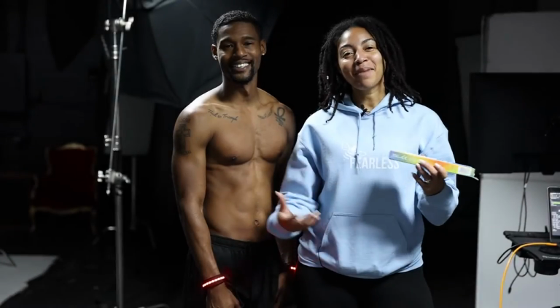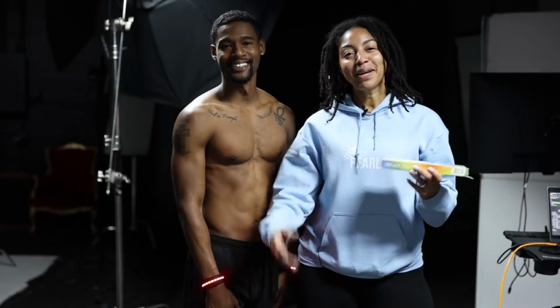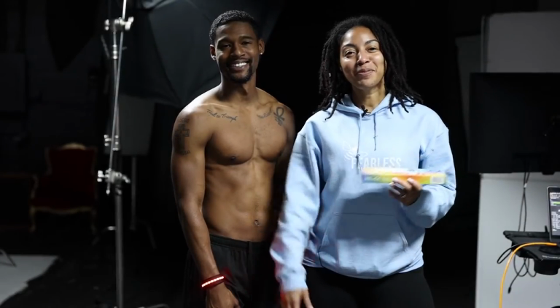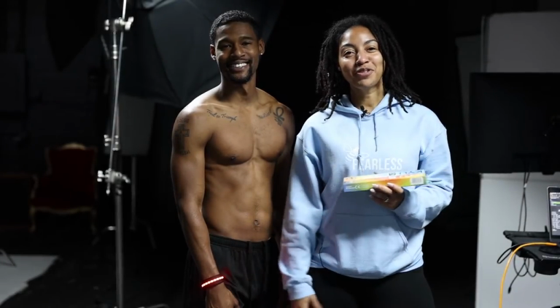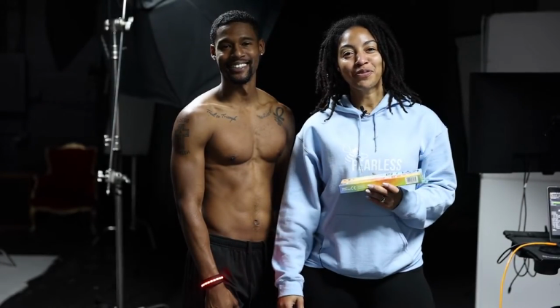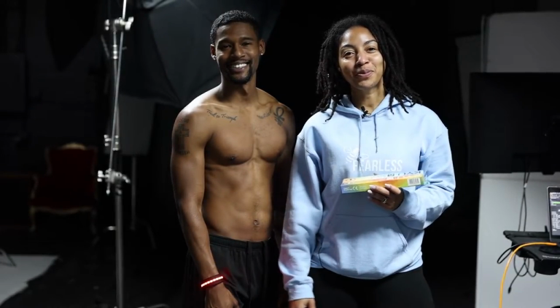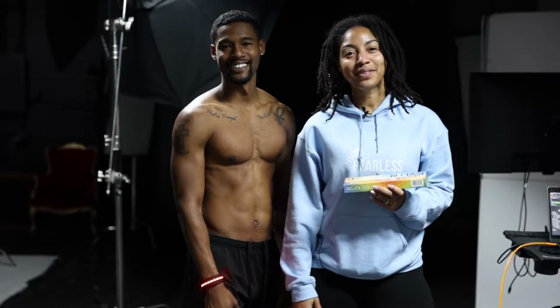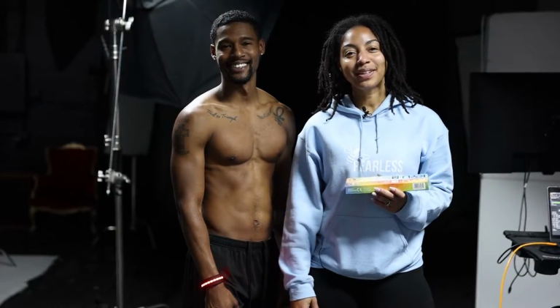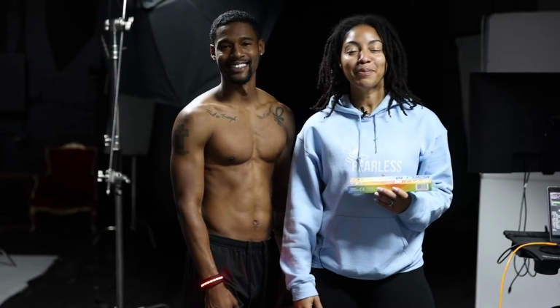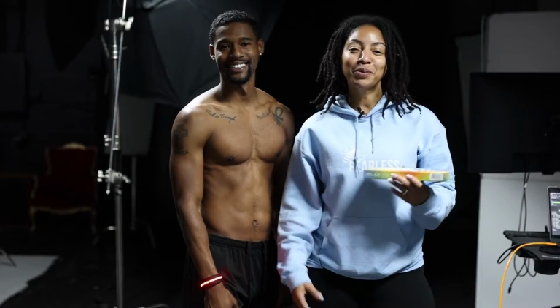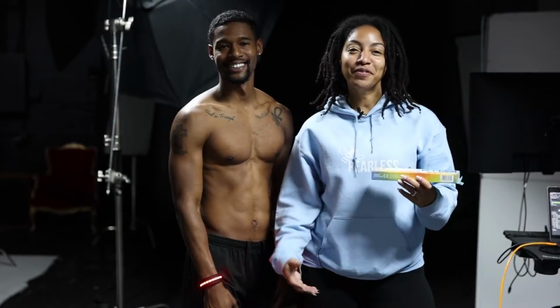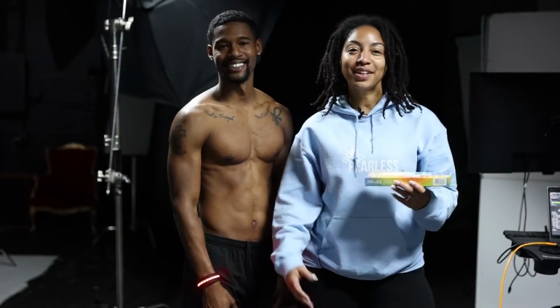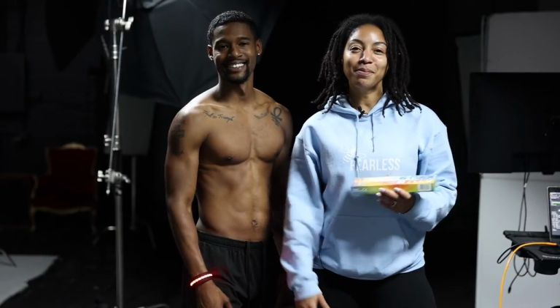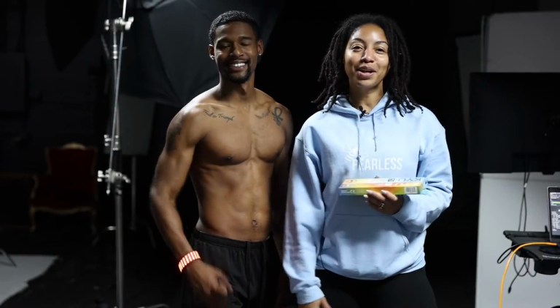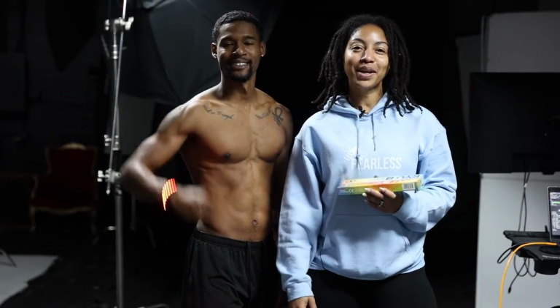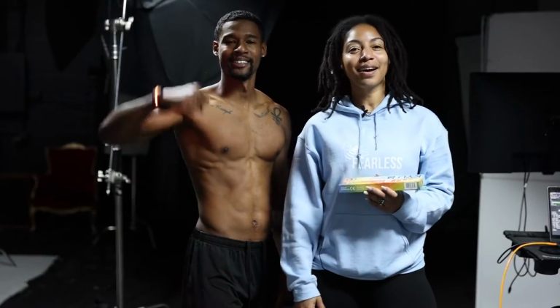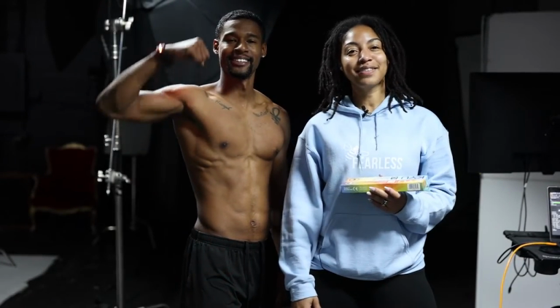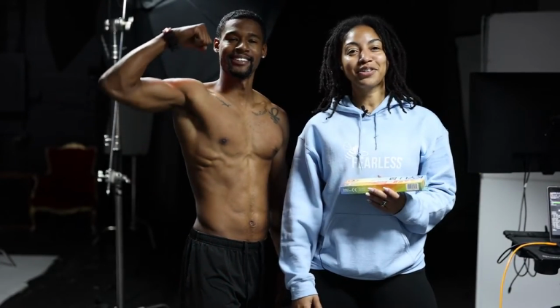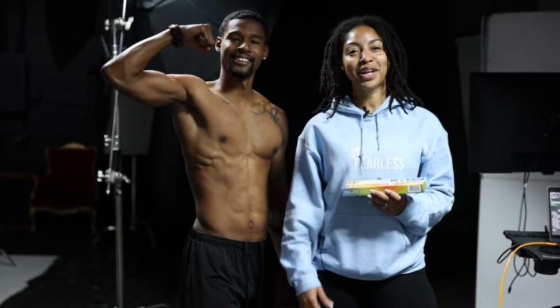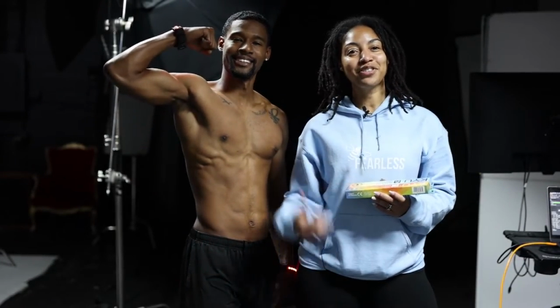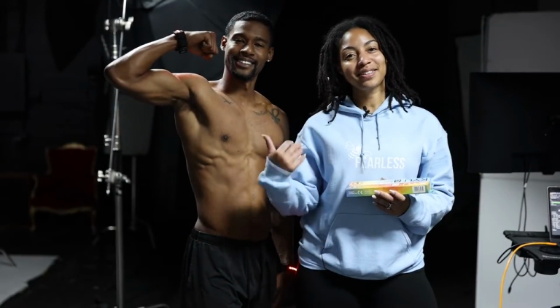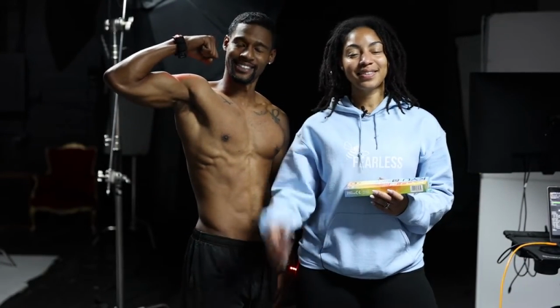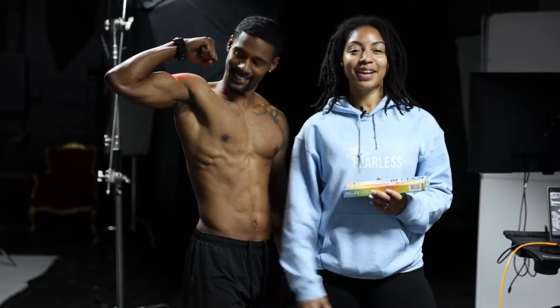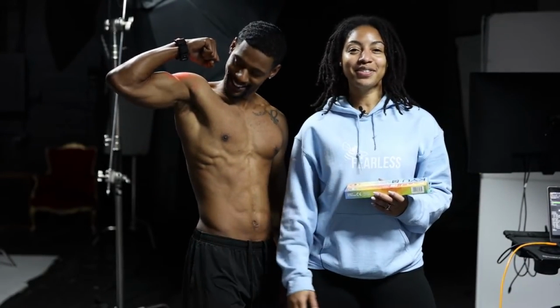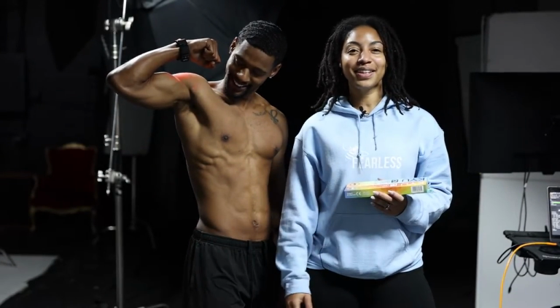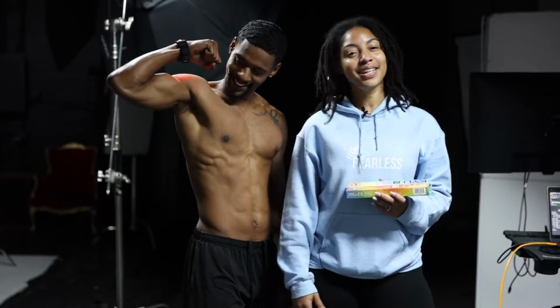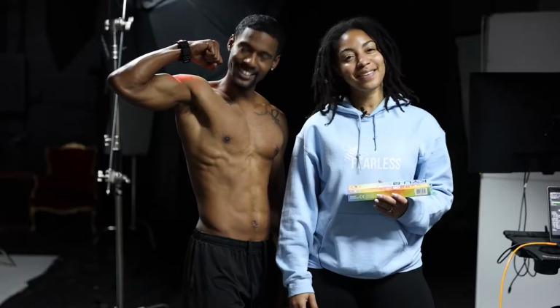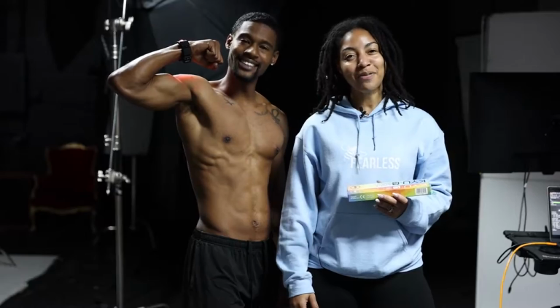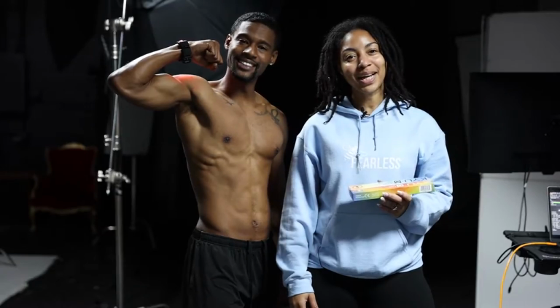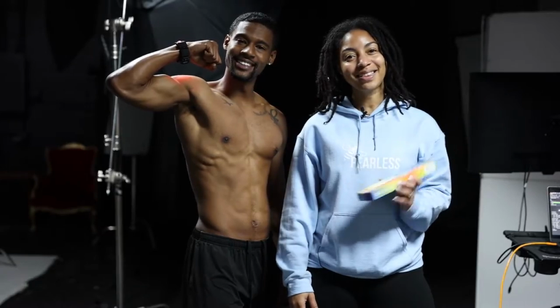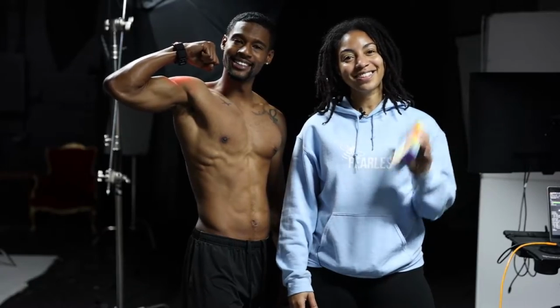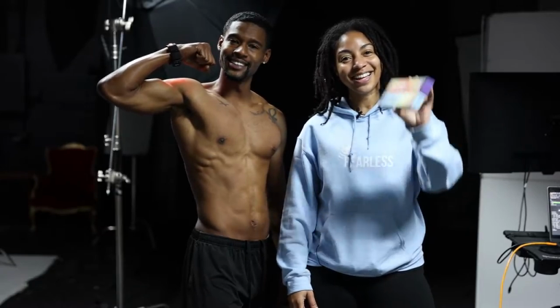My name is Beatrofer Wilson. I'm here with fitness model and content creator Justice Anderson, and this is how we got the shot.